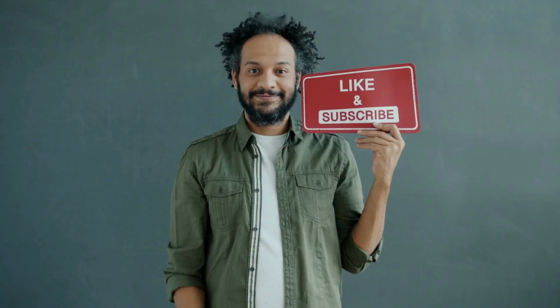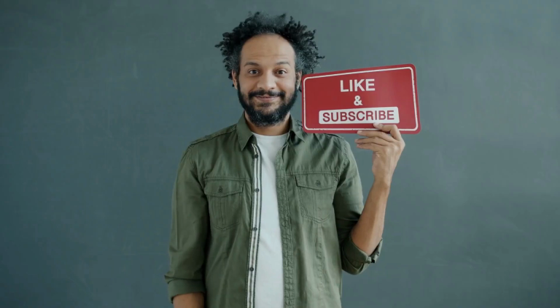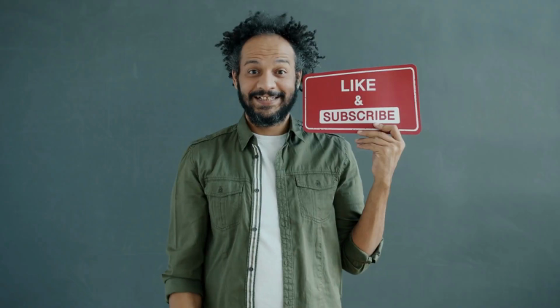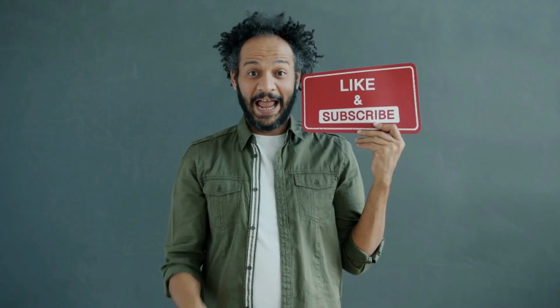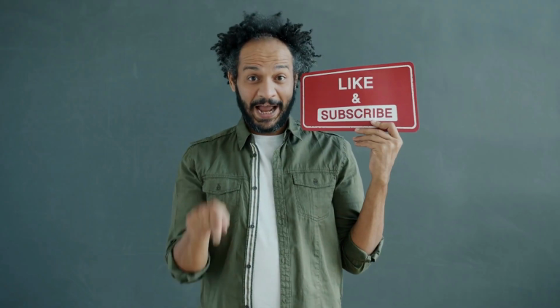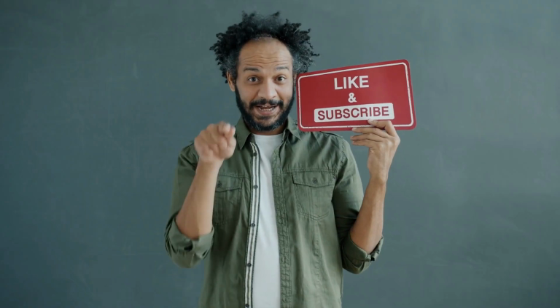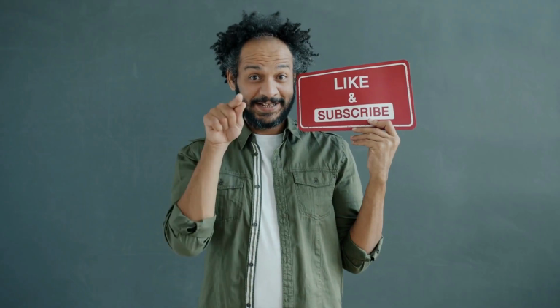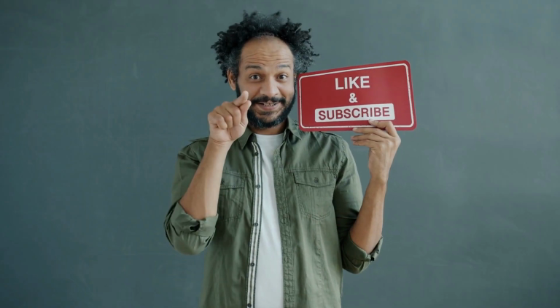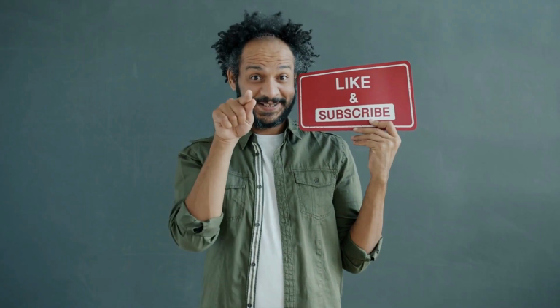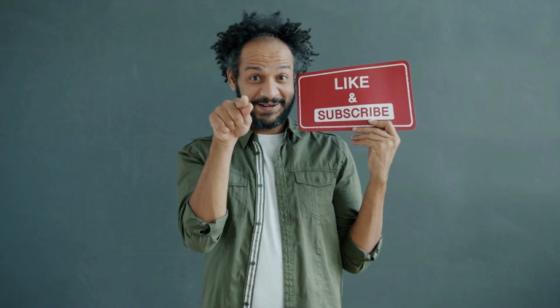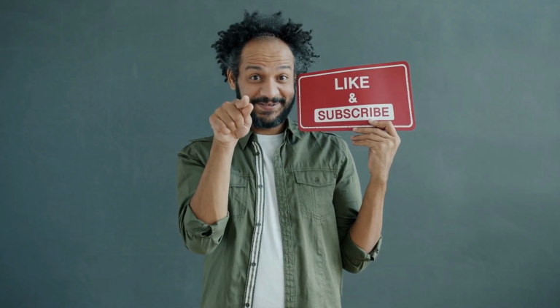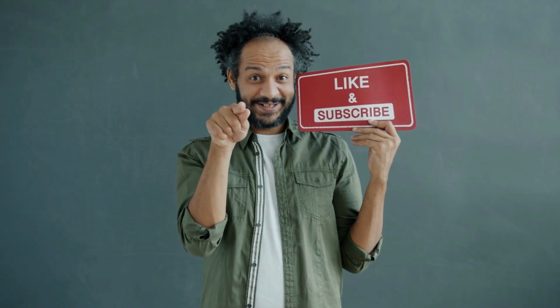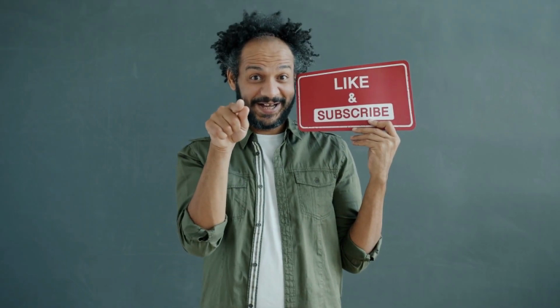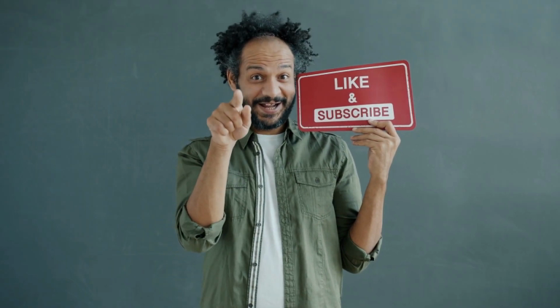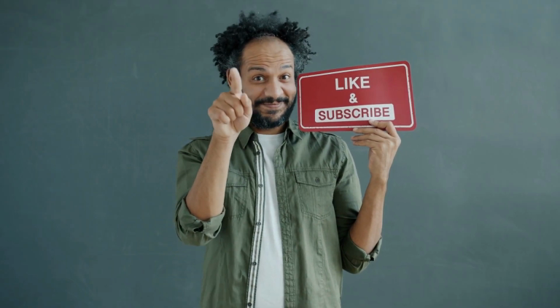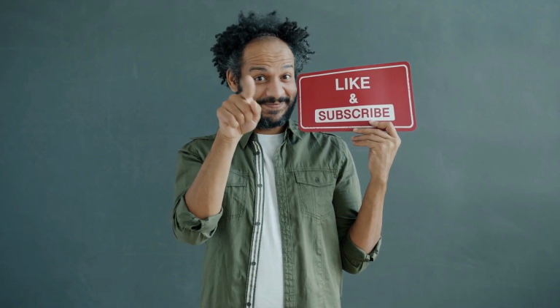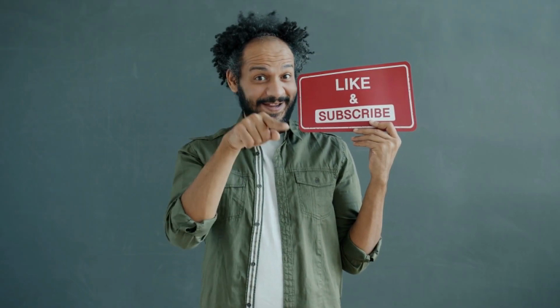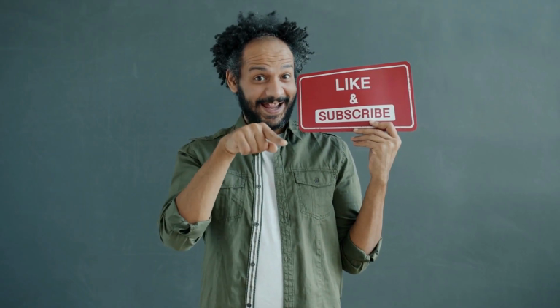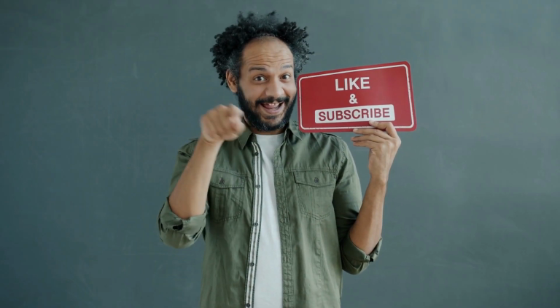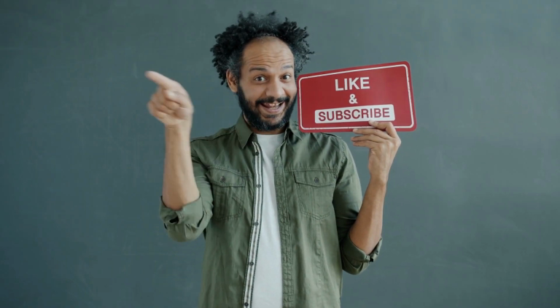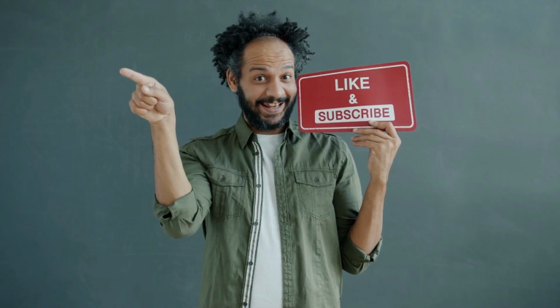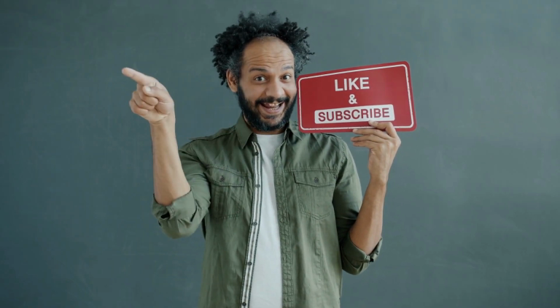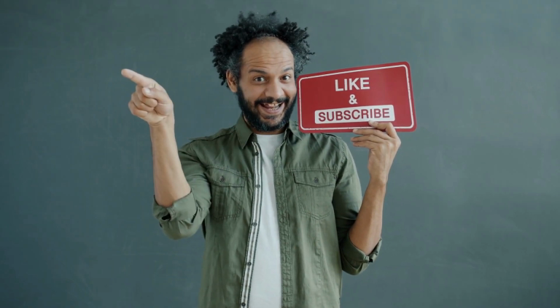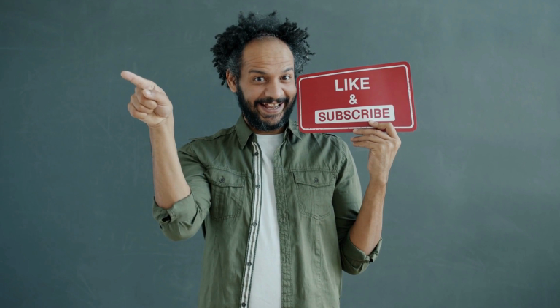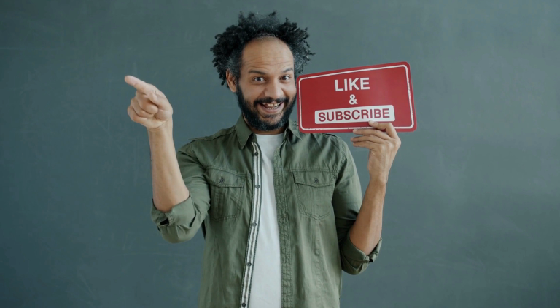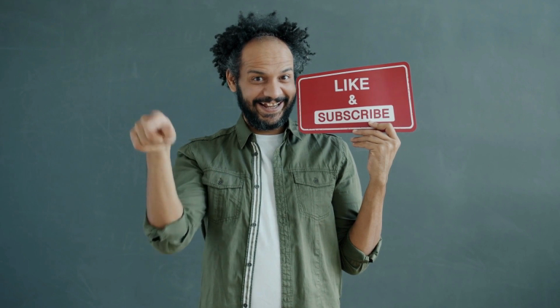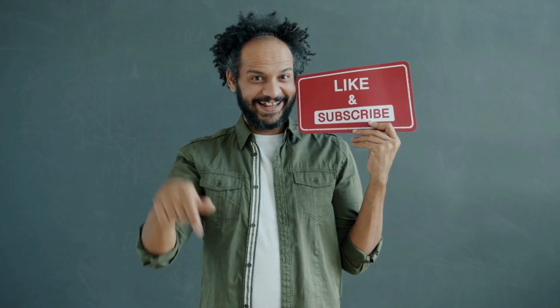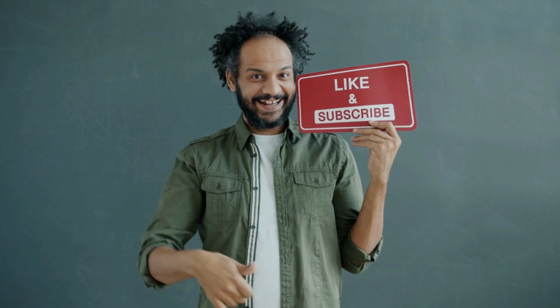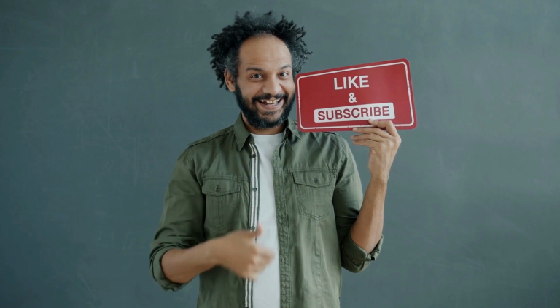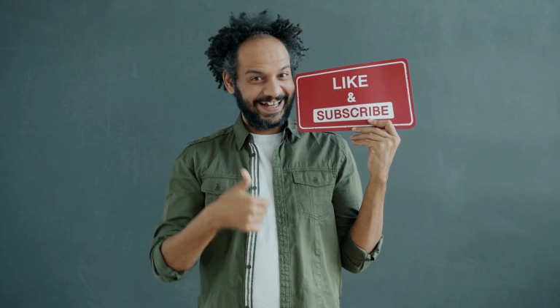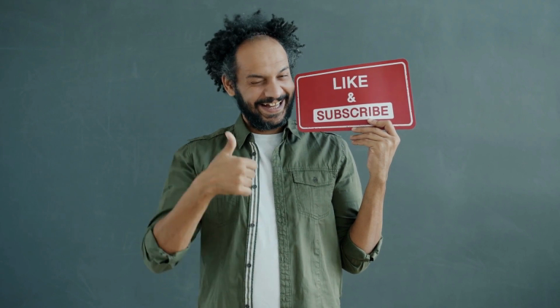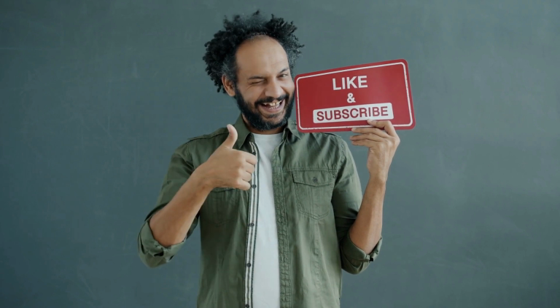Before we continue, give us a like and subscribe to our channel. That way YouTube can push this to more viewers.